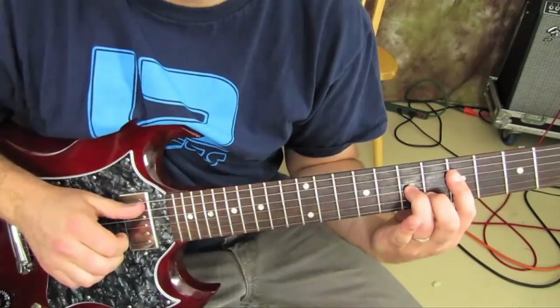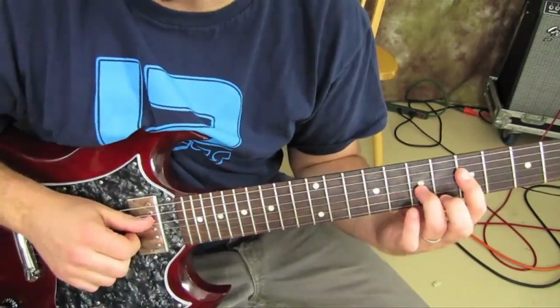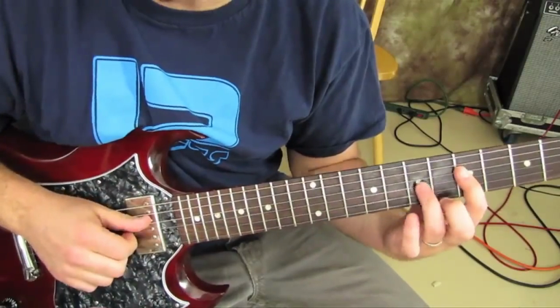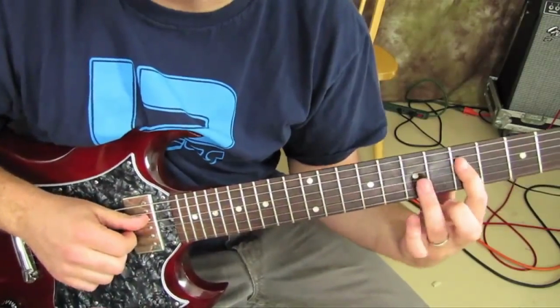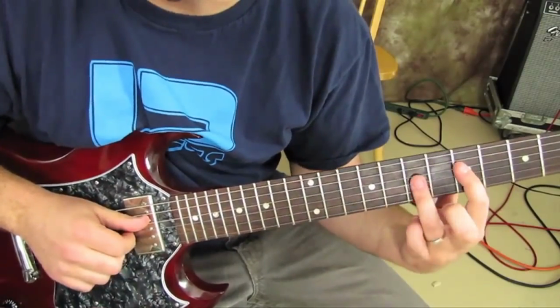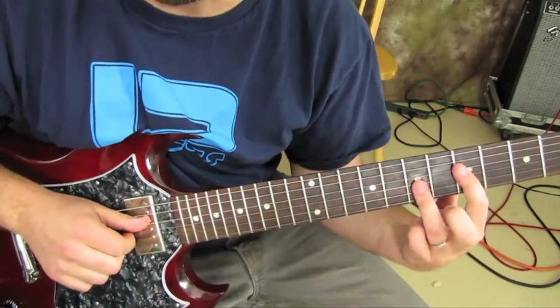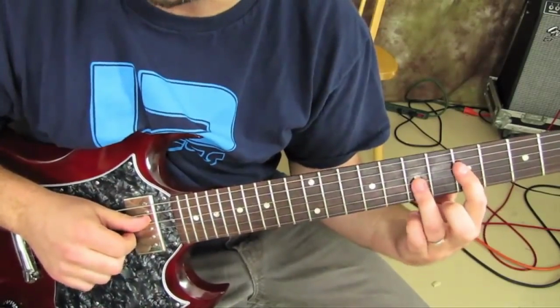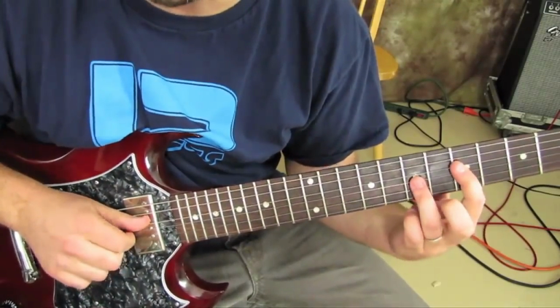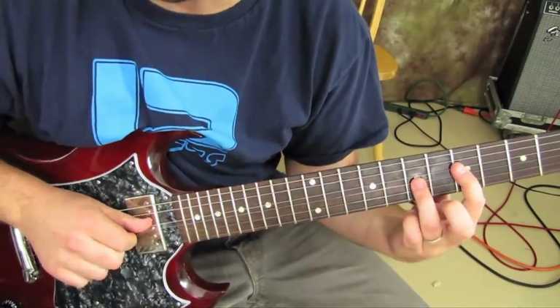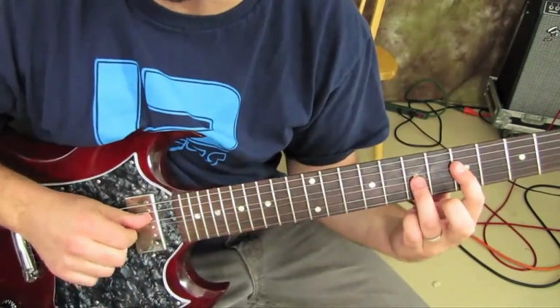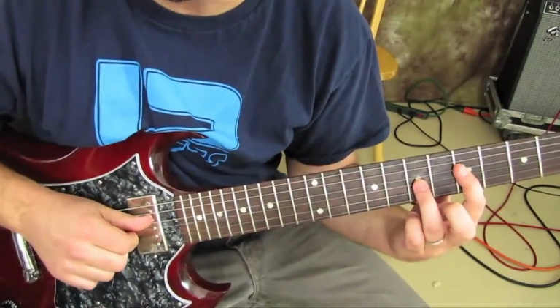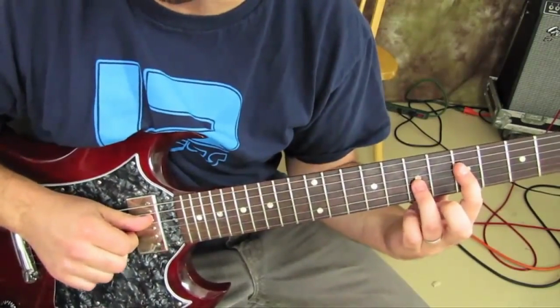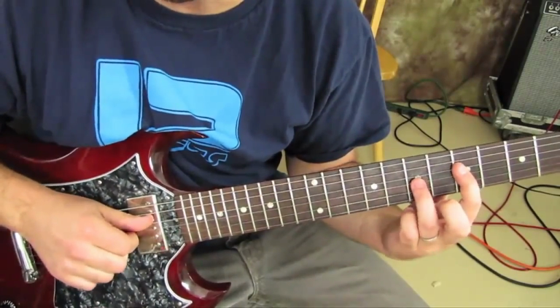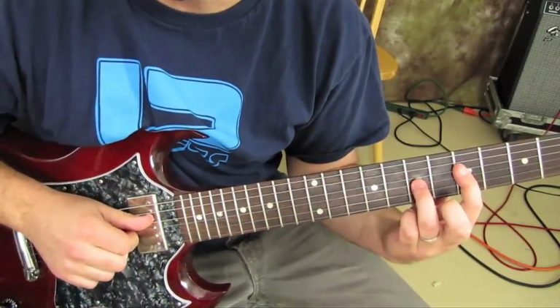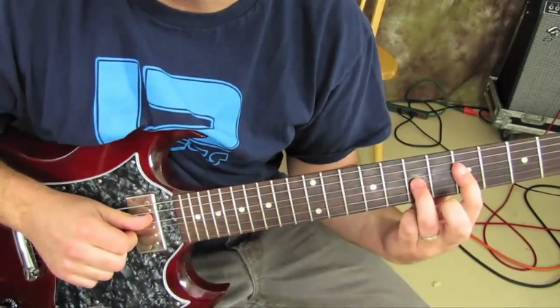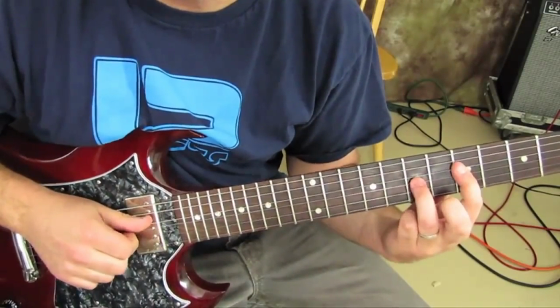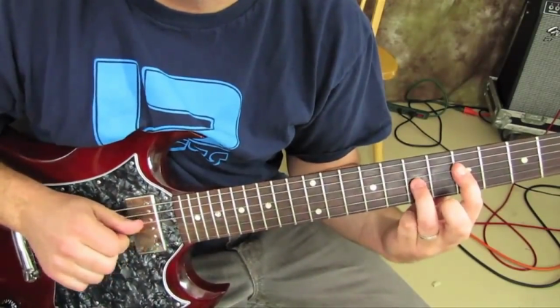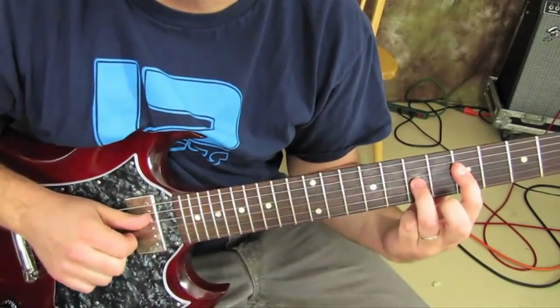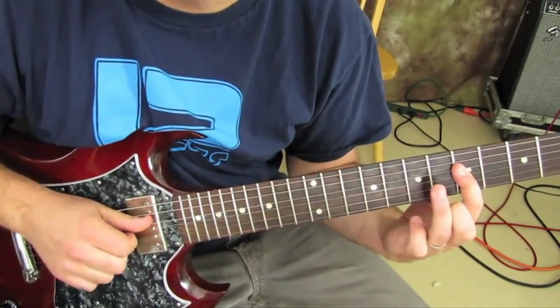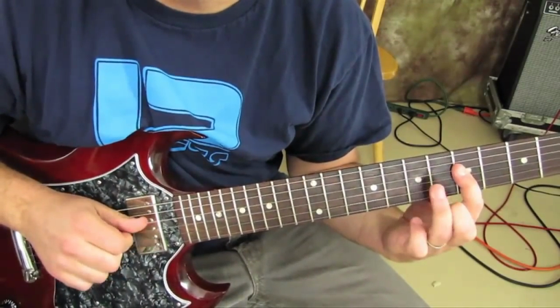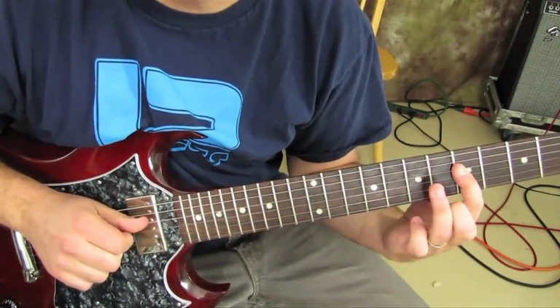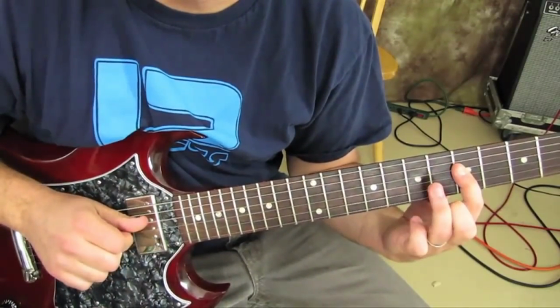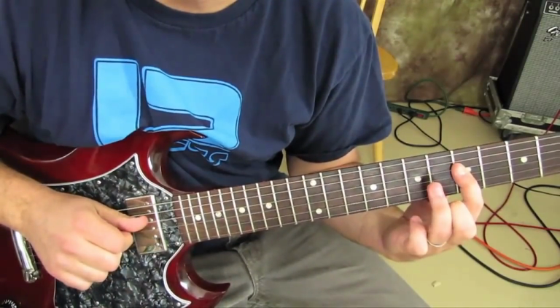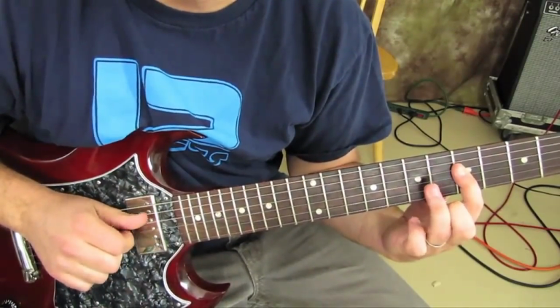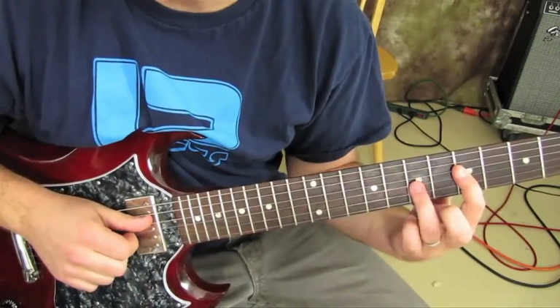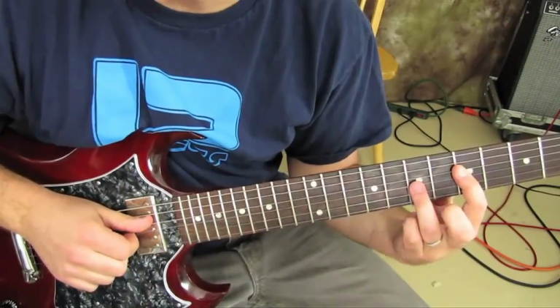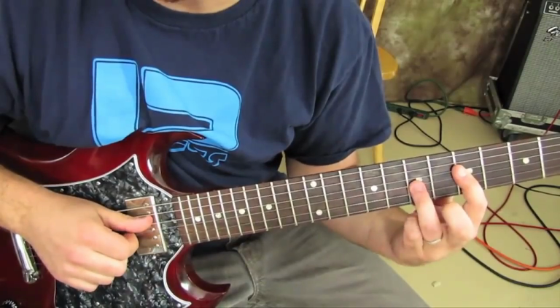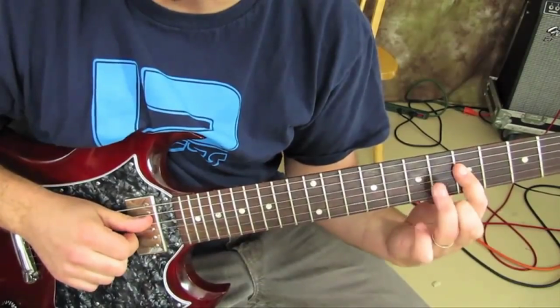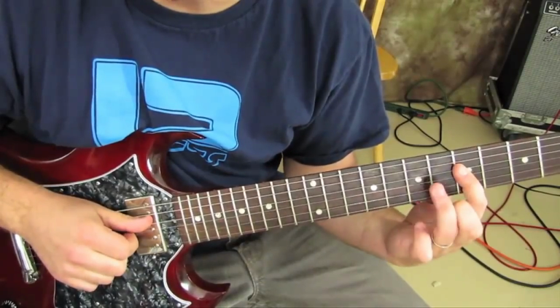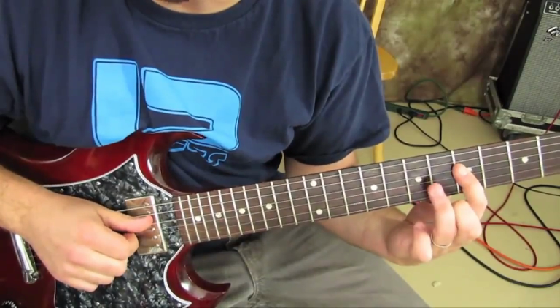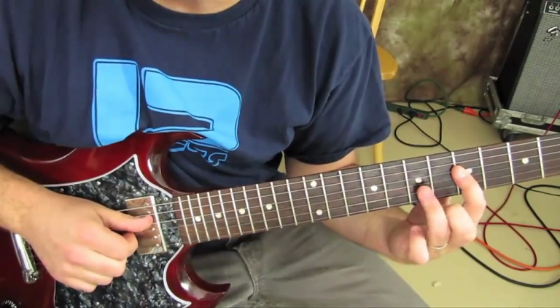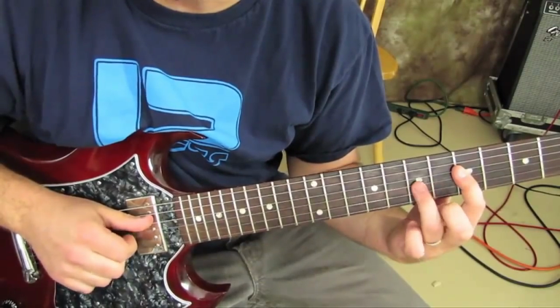The next thing we're going to pinch again on the D and the G, and we just take our ring finger off again.